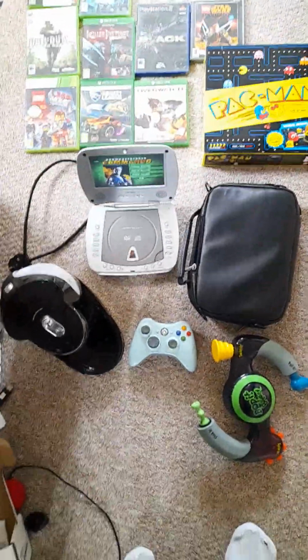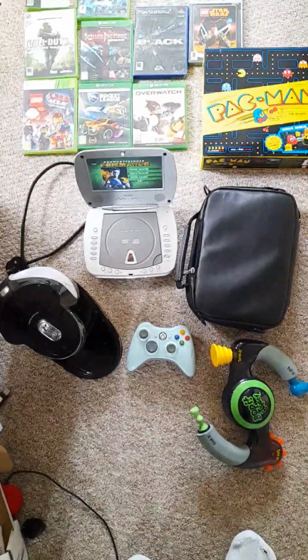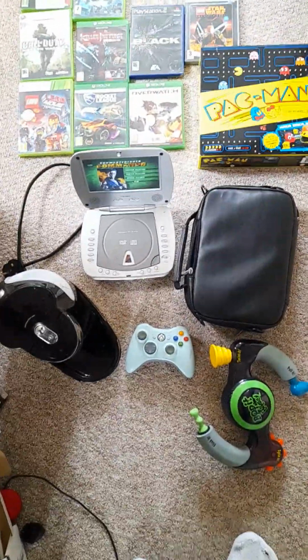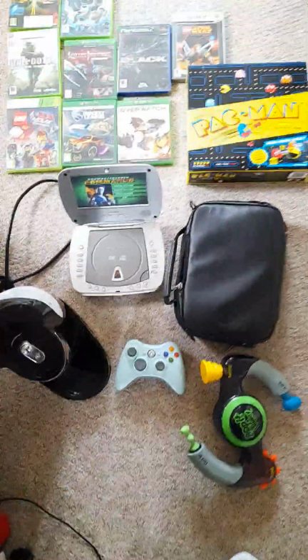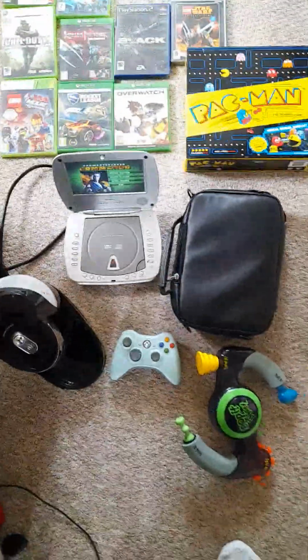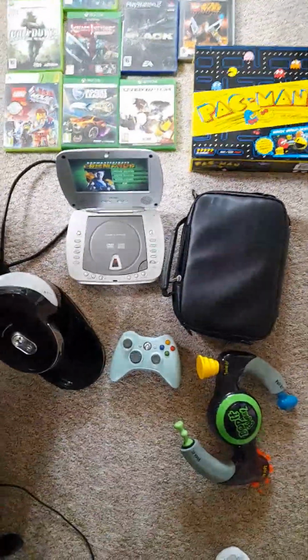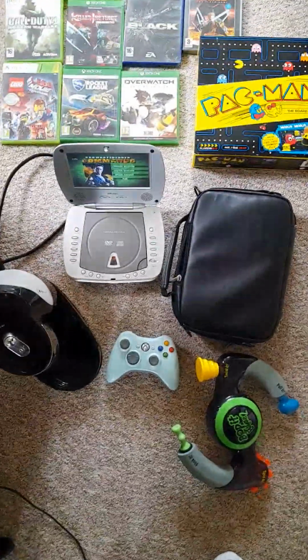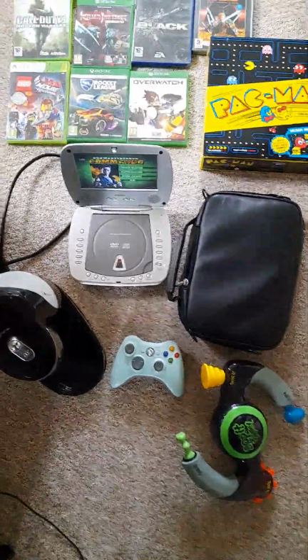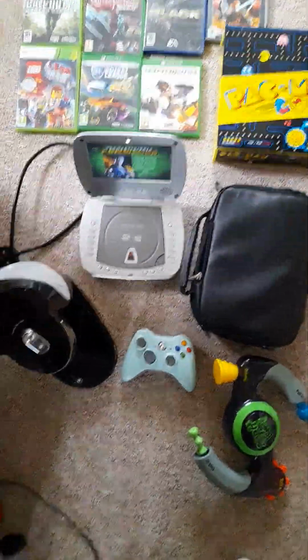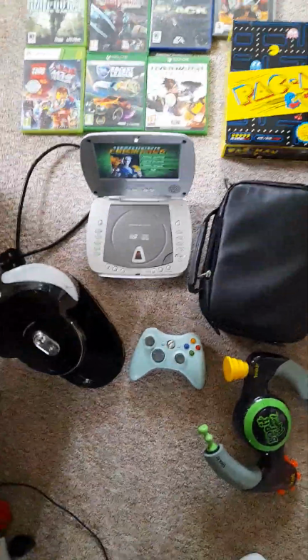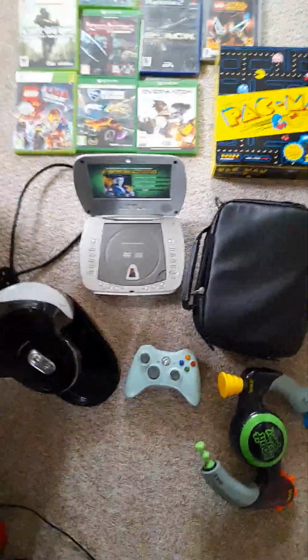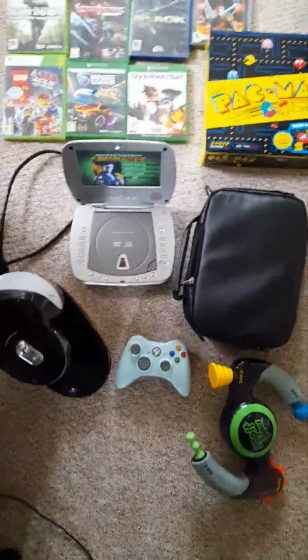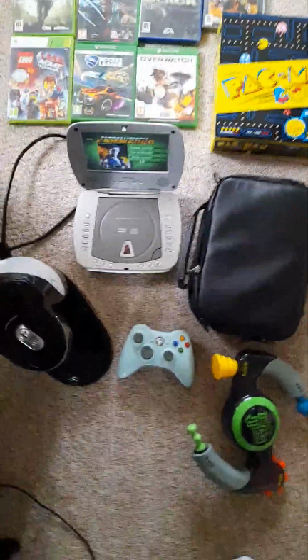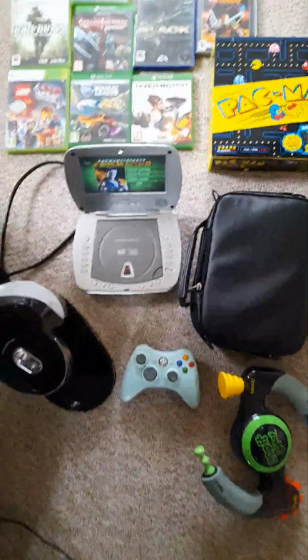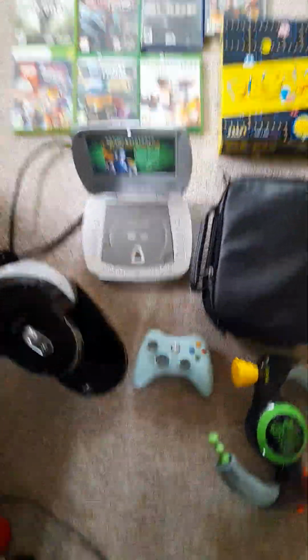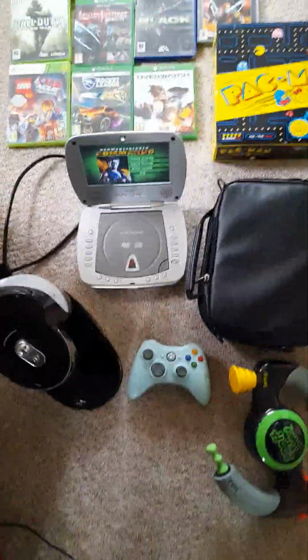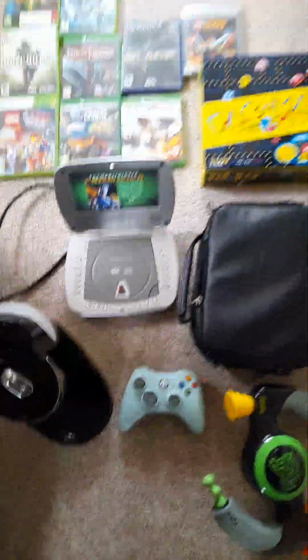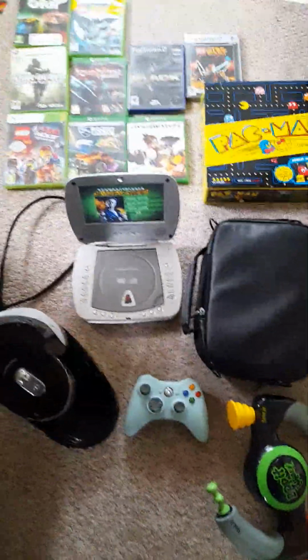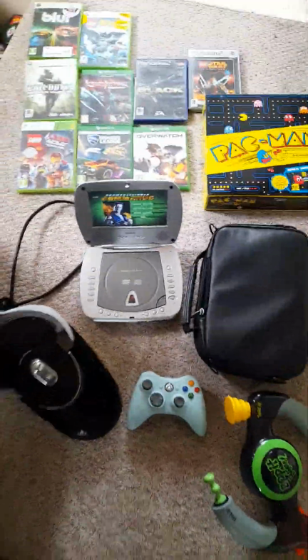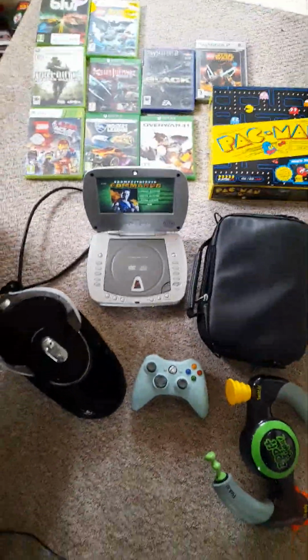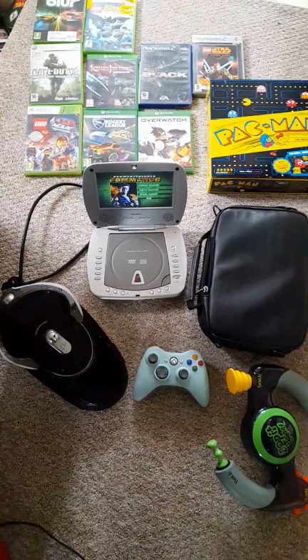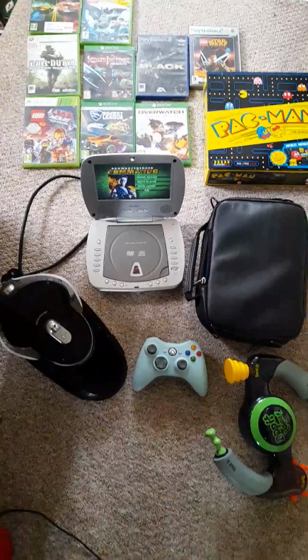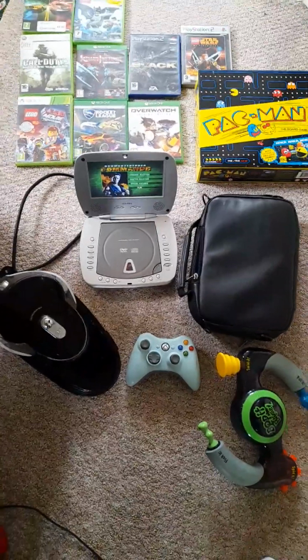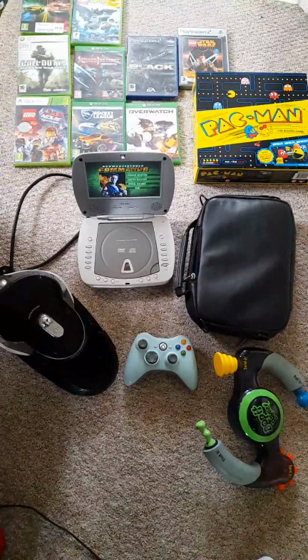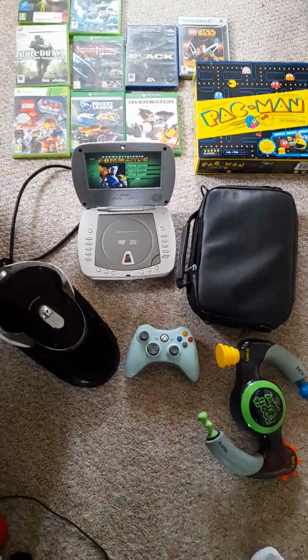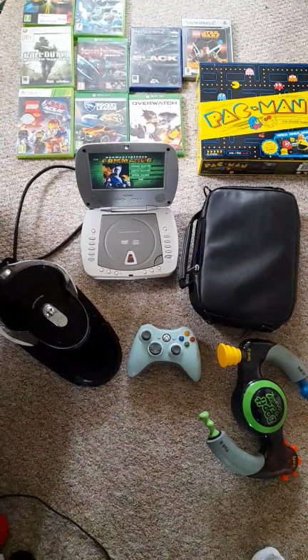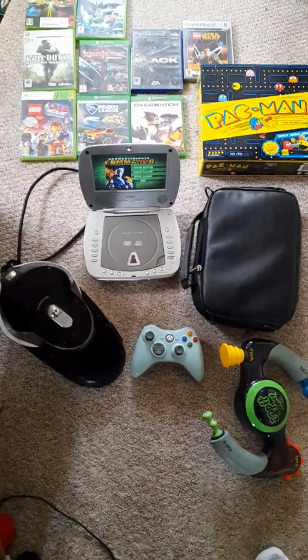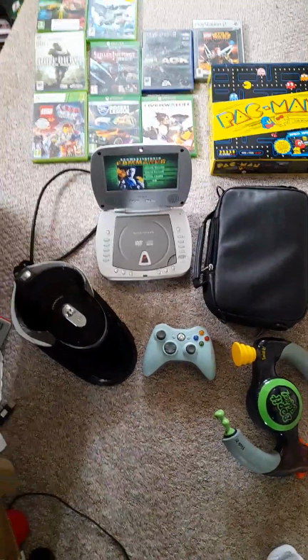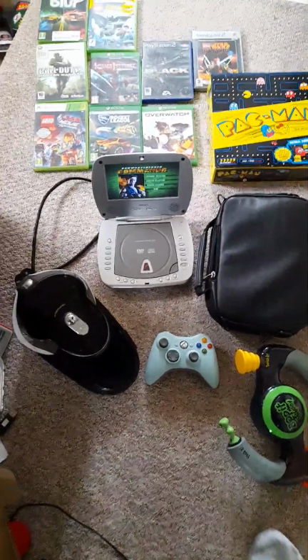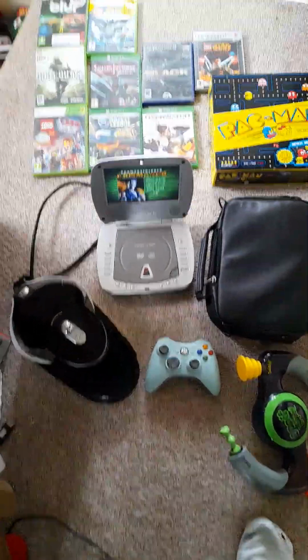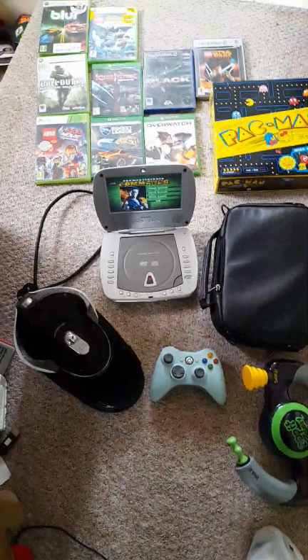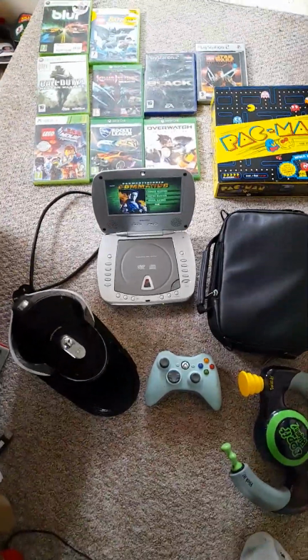Hello again, Danny H Retro Gamermaster here. We have some pickups from today from the car boot and also from CEX as well.